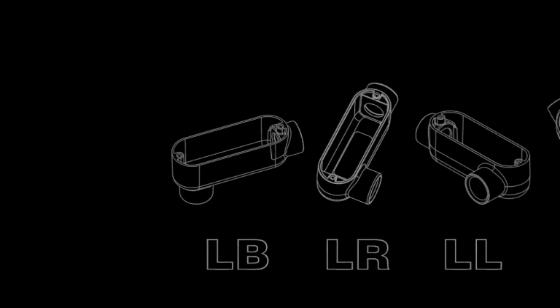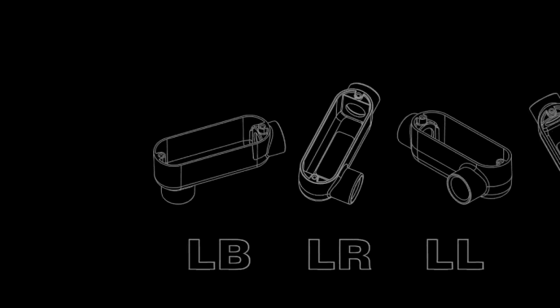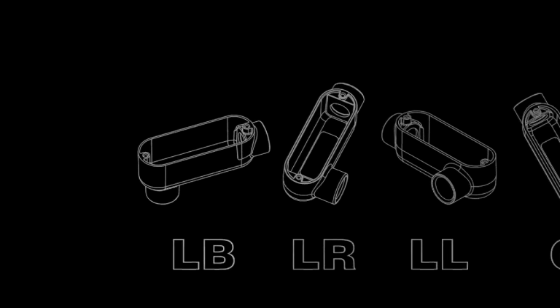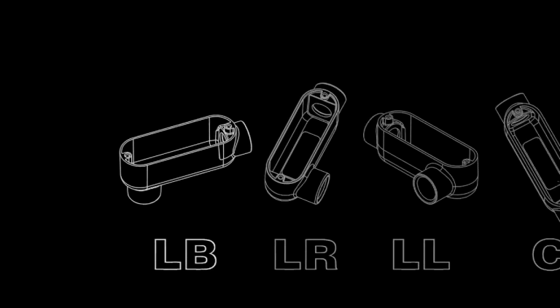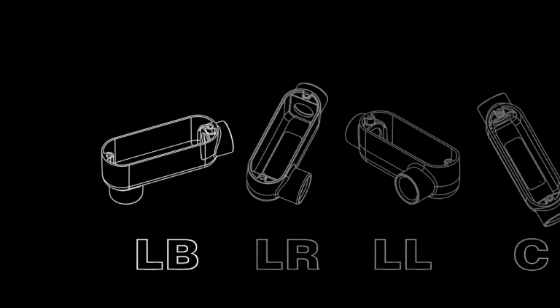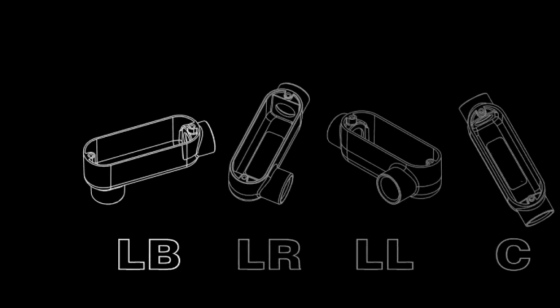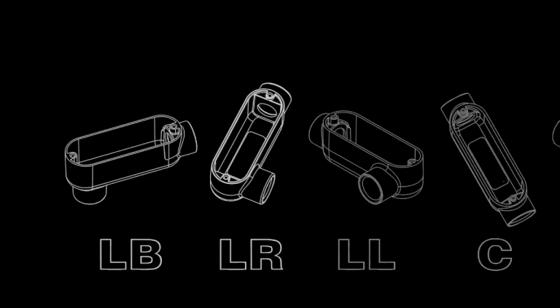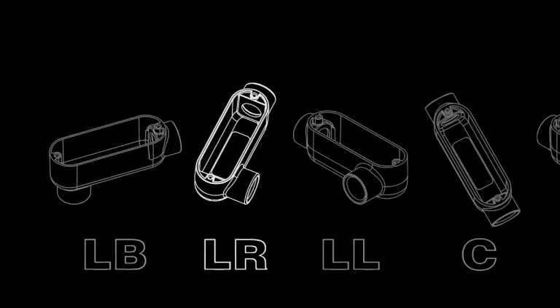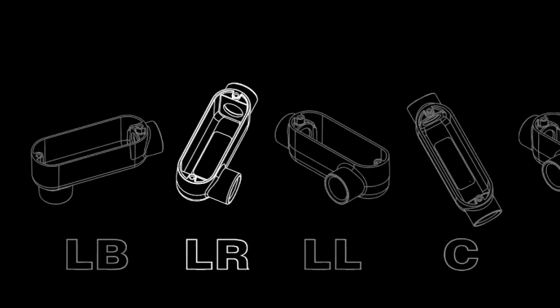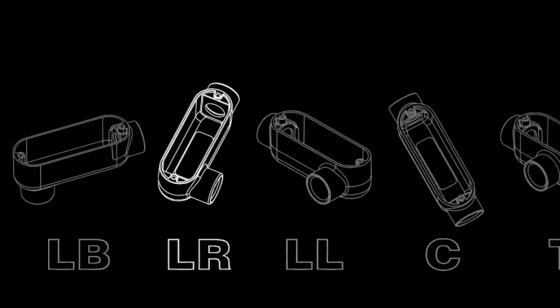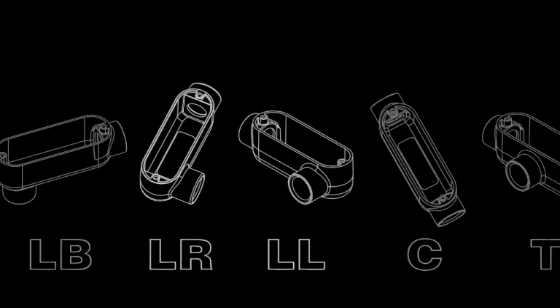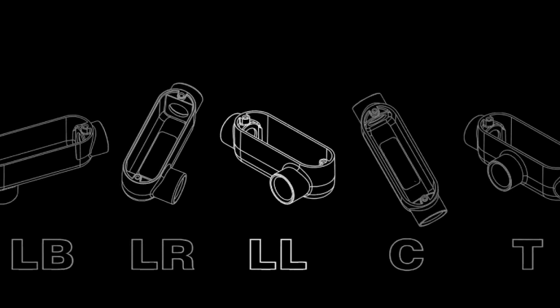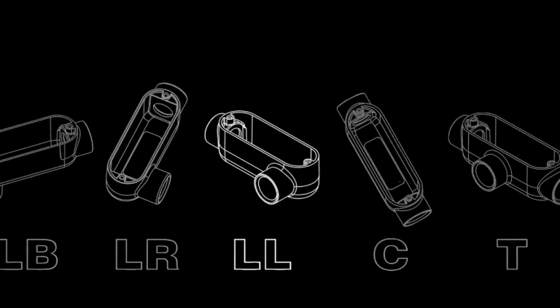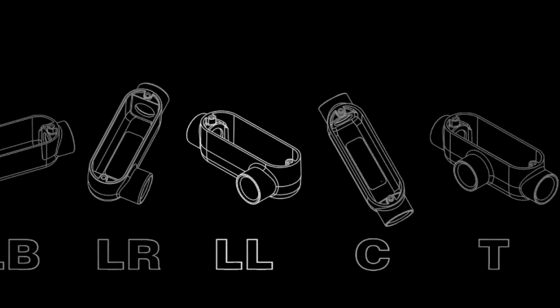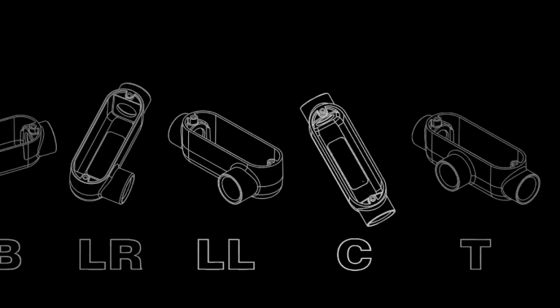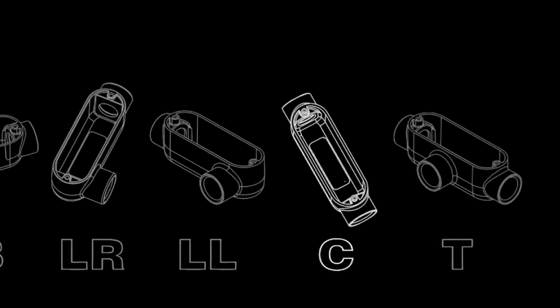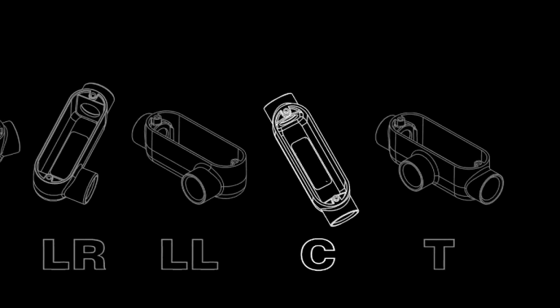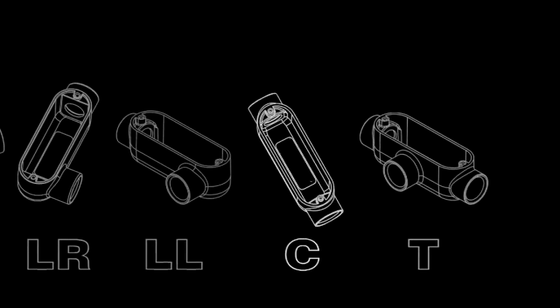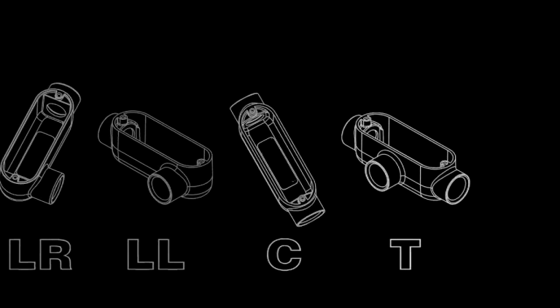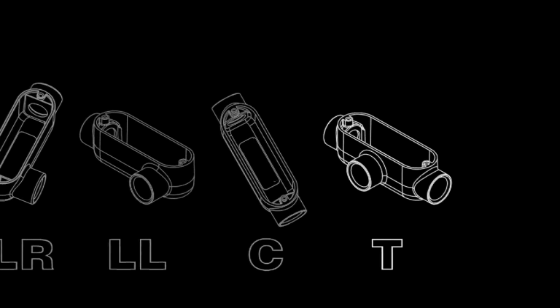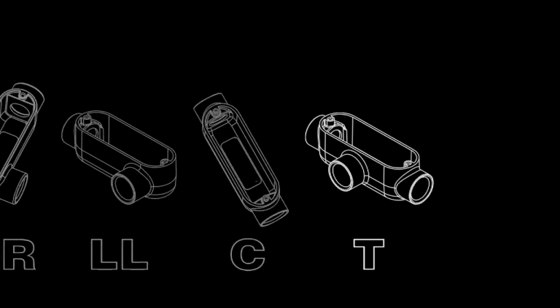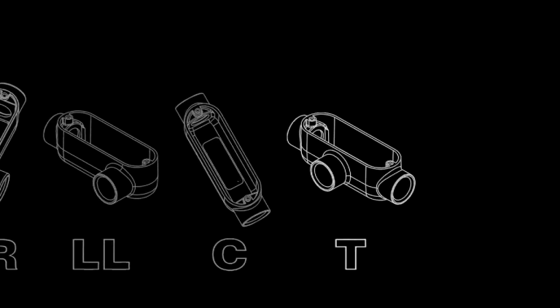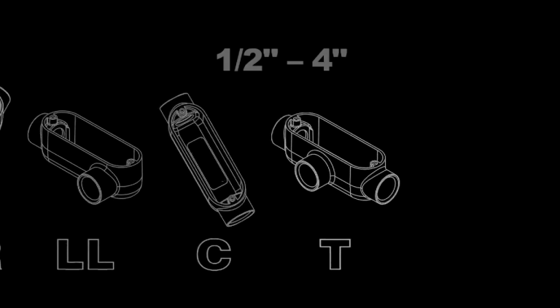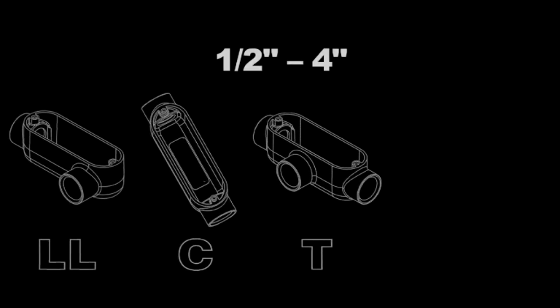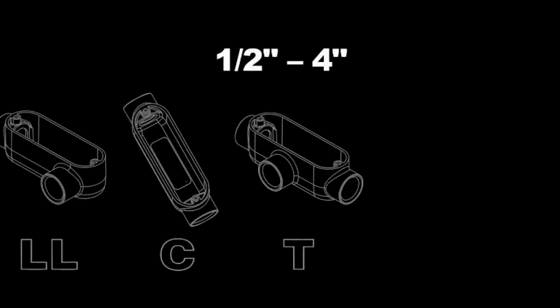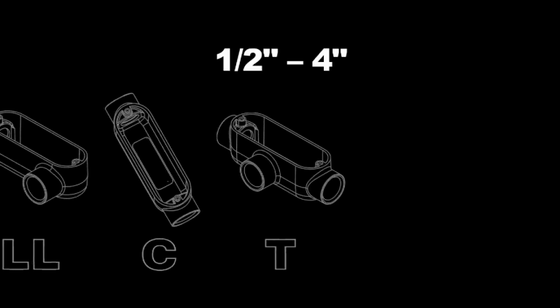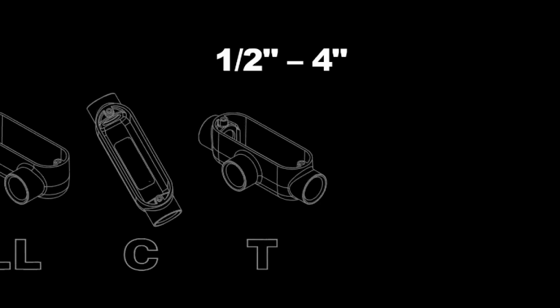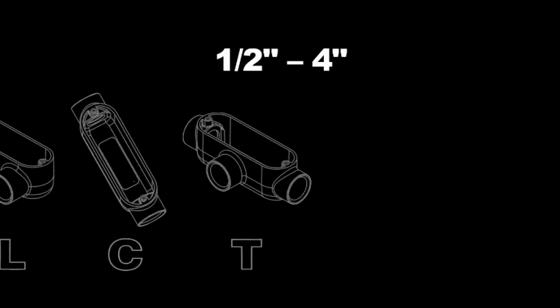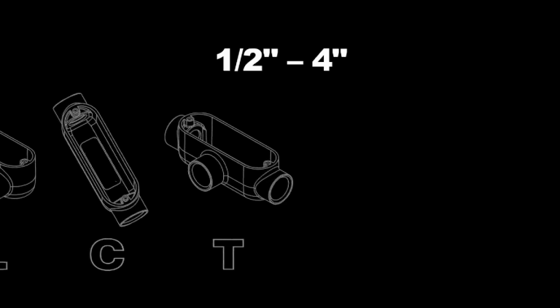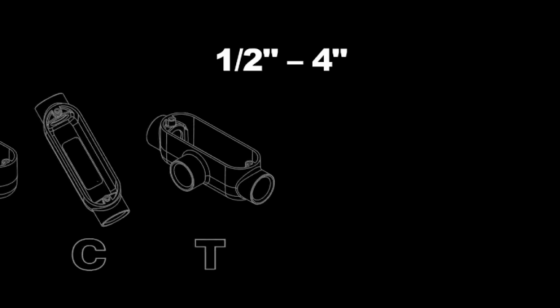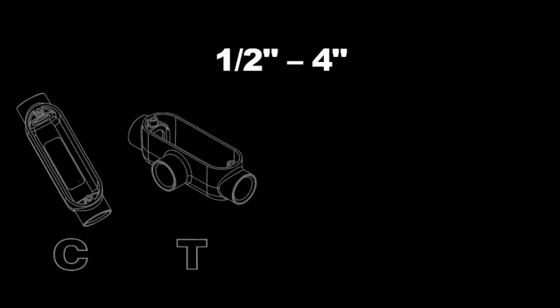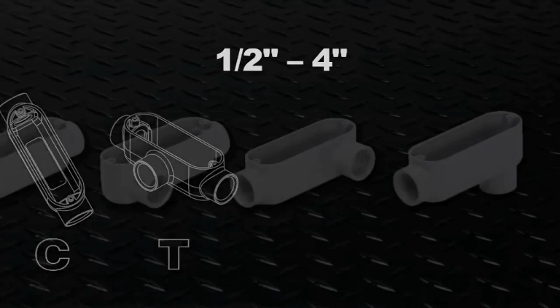Configurations include LB, LR, LL, C, and T in every trade size from half inch to four inches.